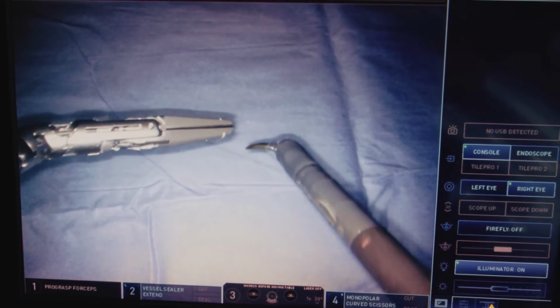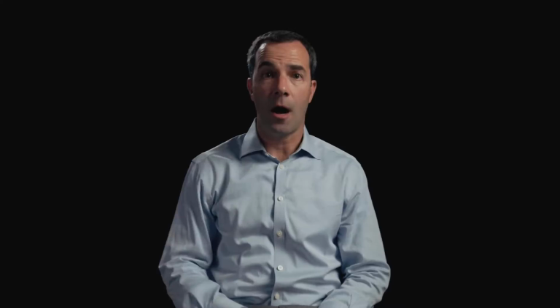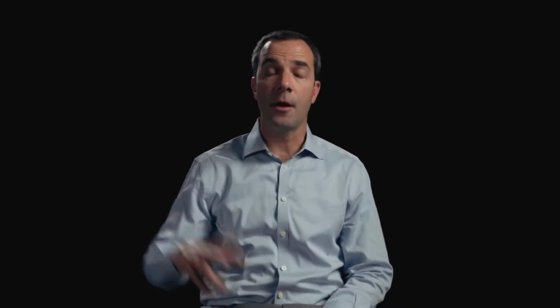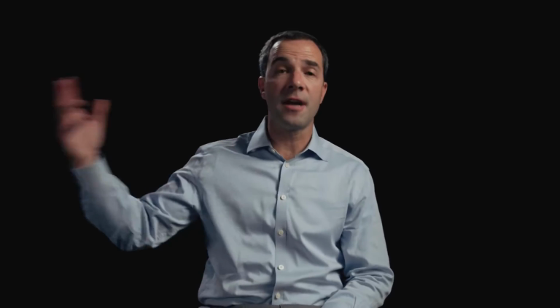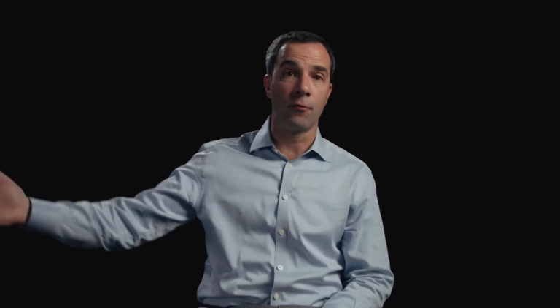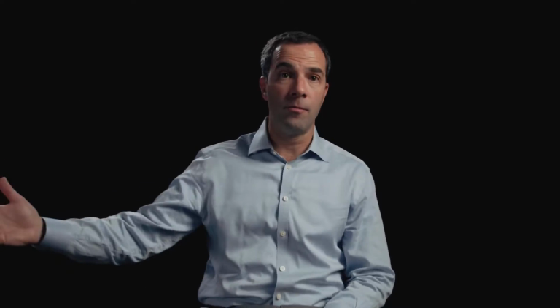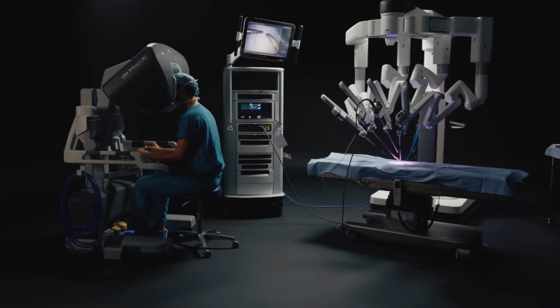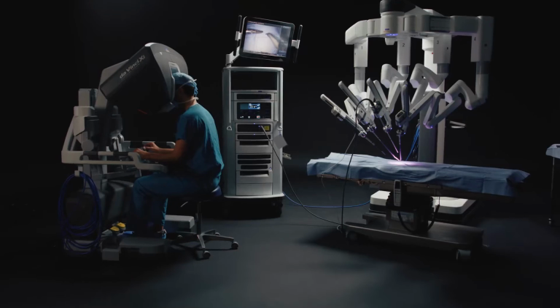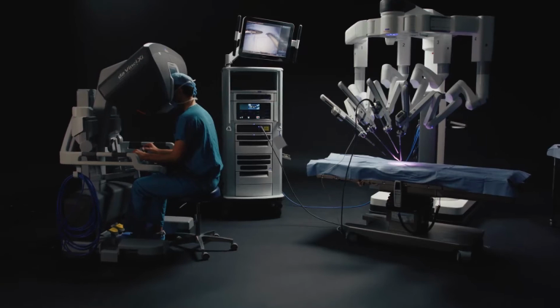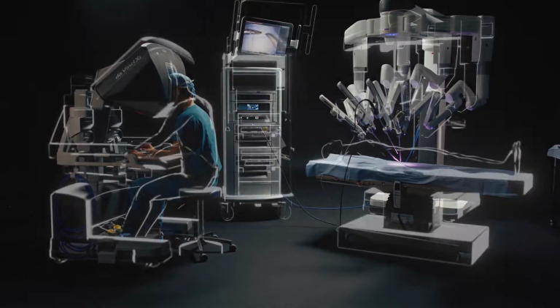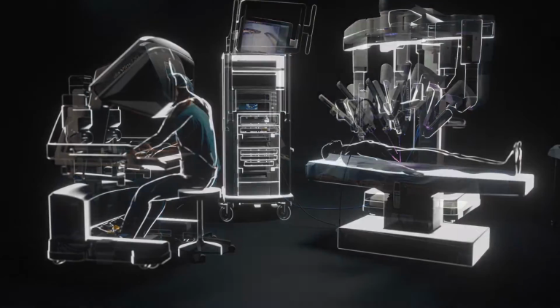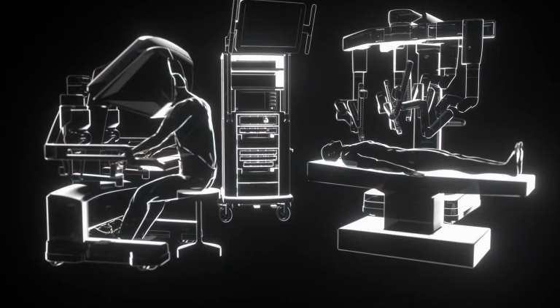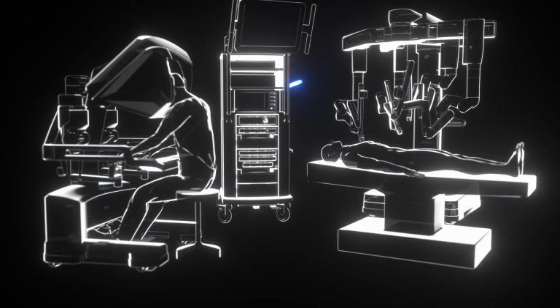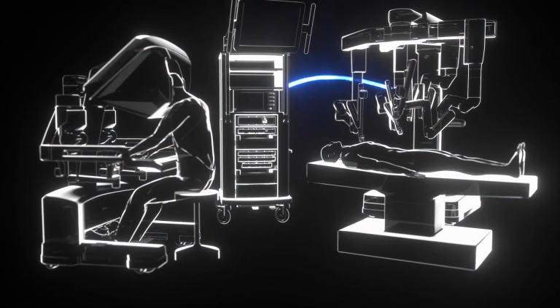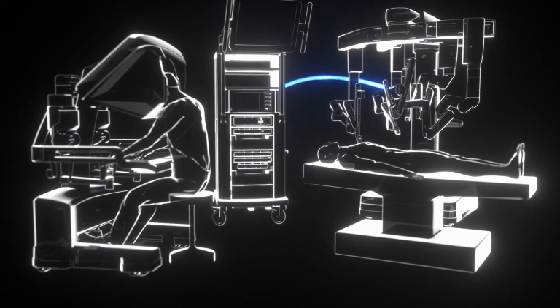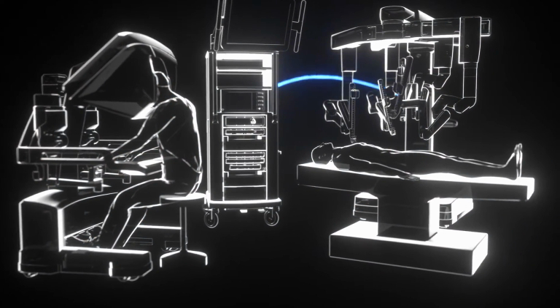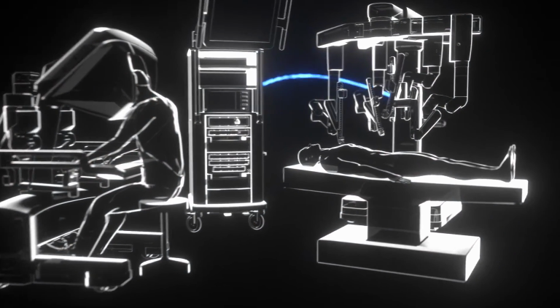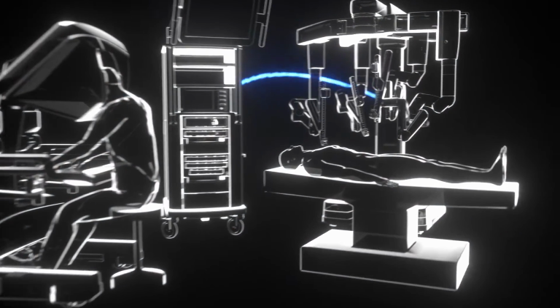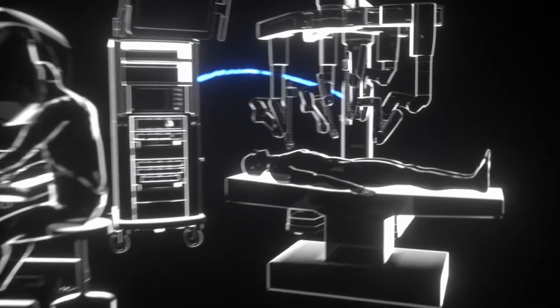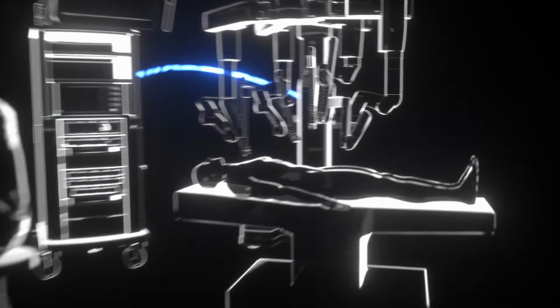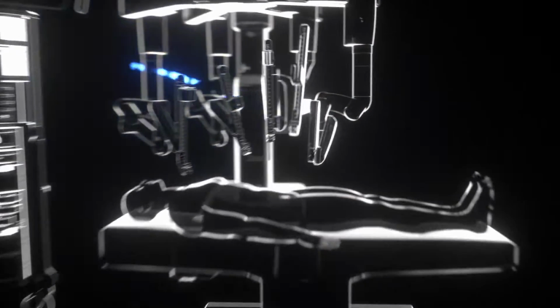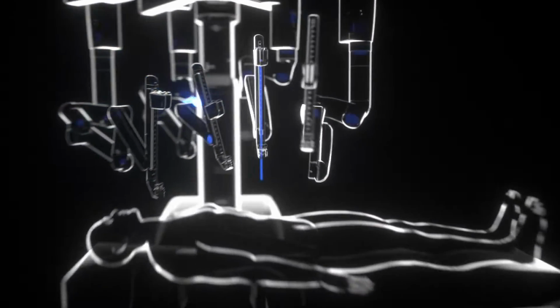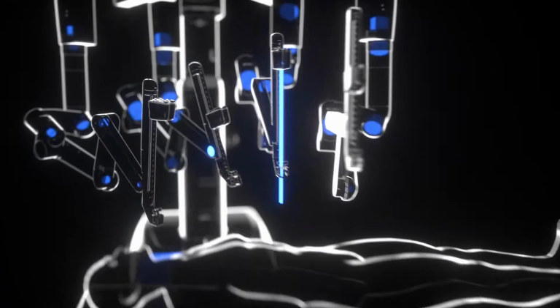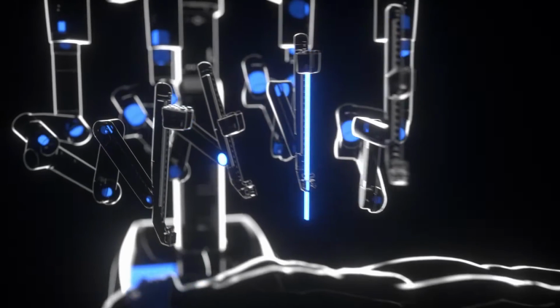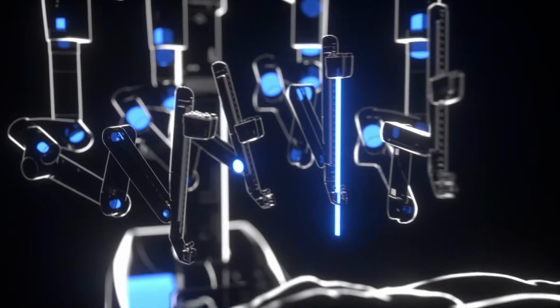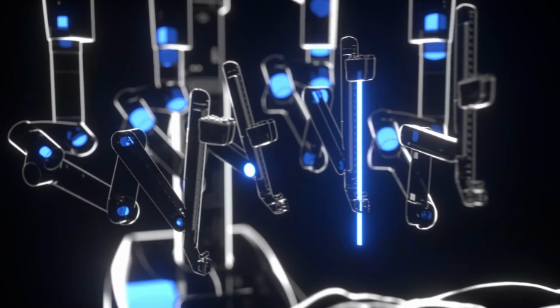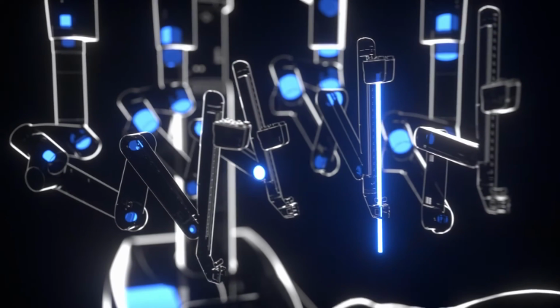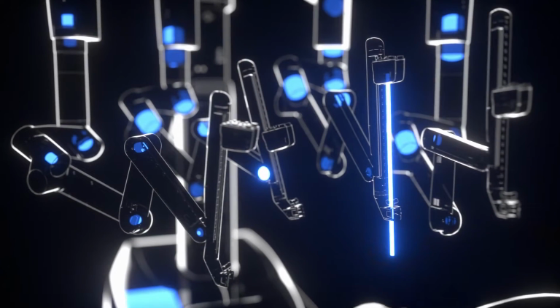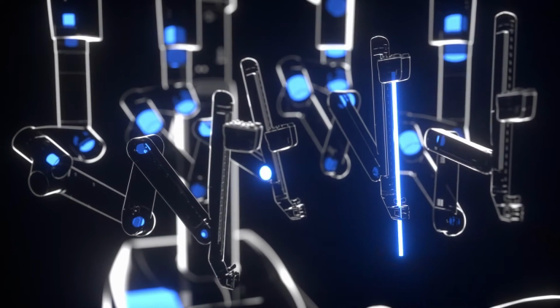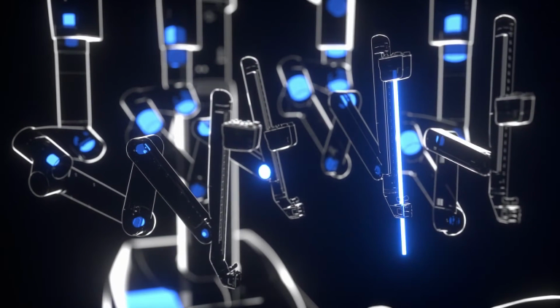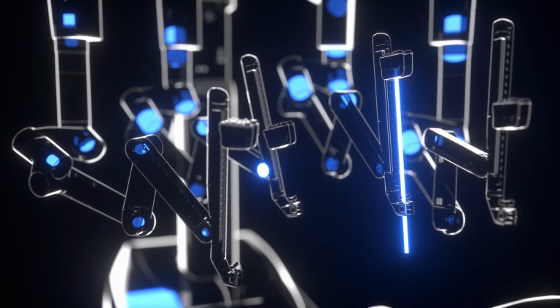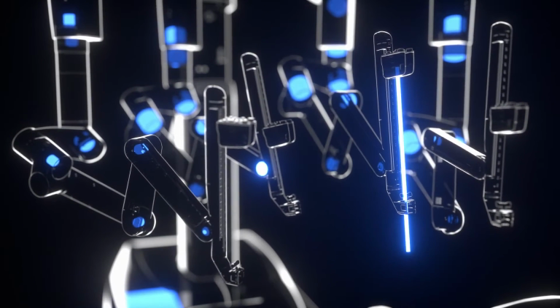On the other side of the room, those series of algorithms control a series of motors and cables, which in turn control the instrument tips inside the patient.